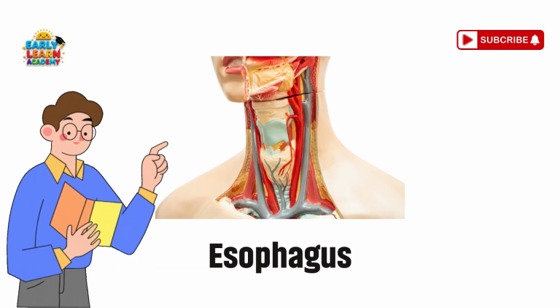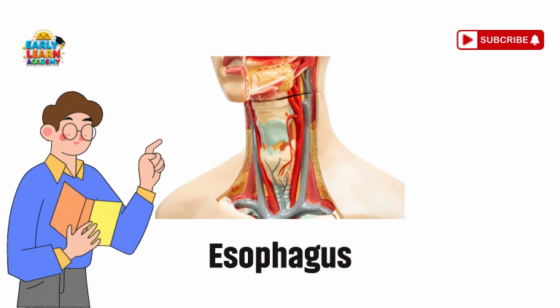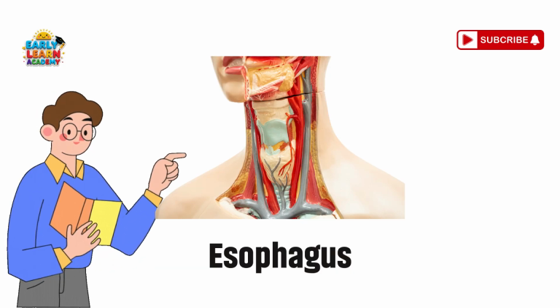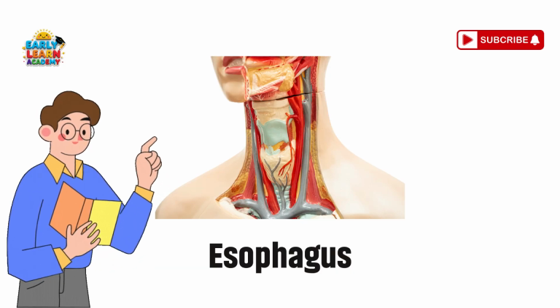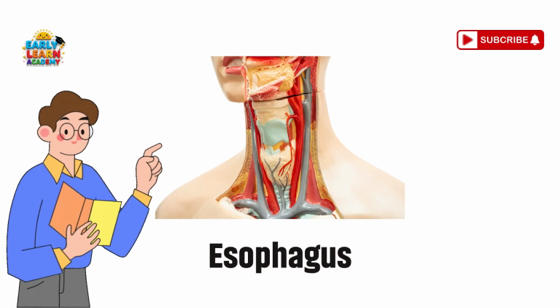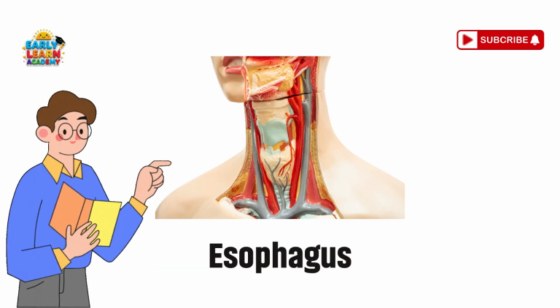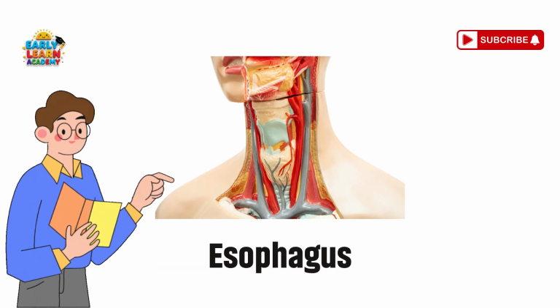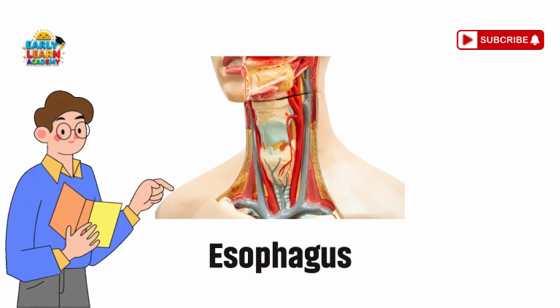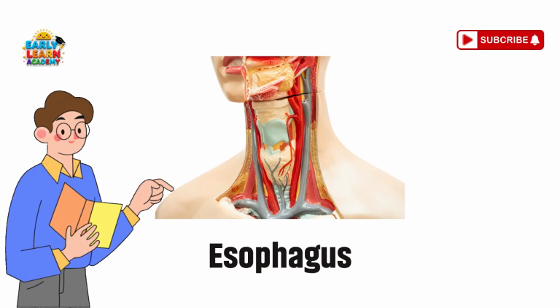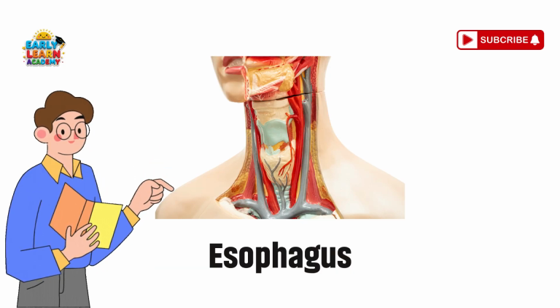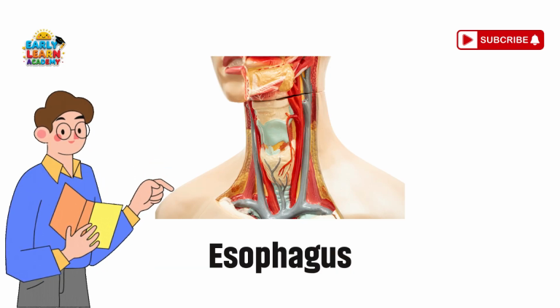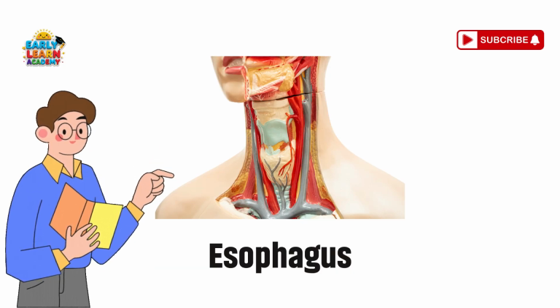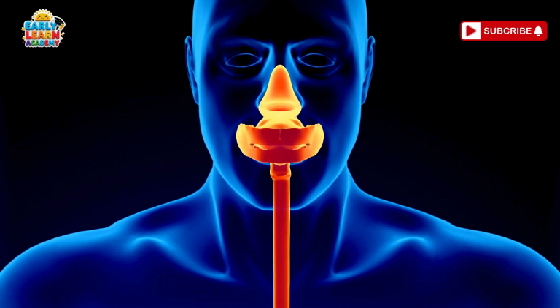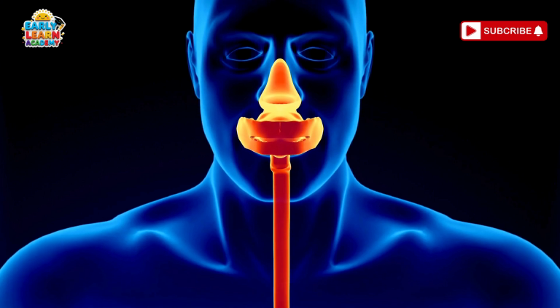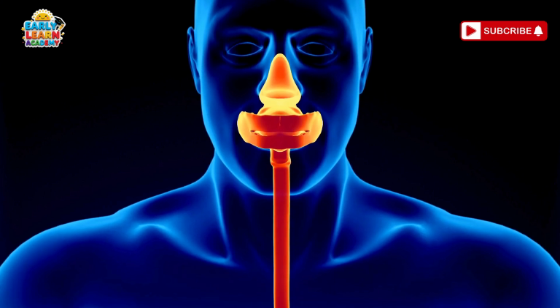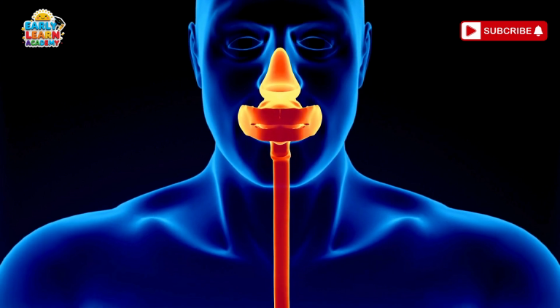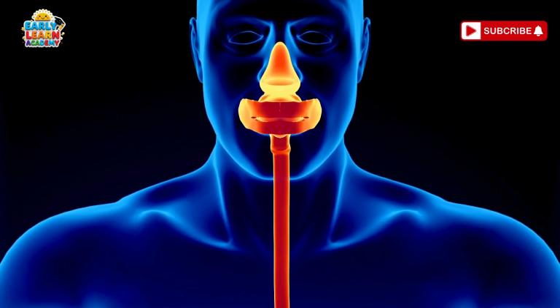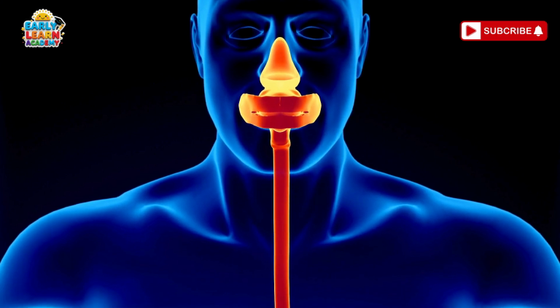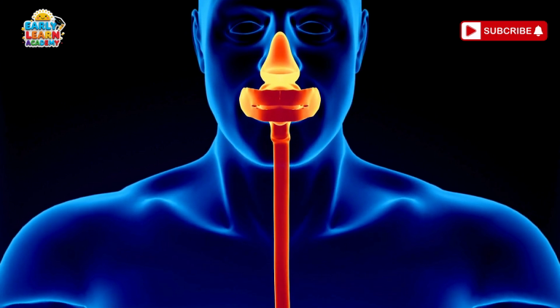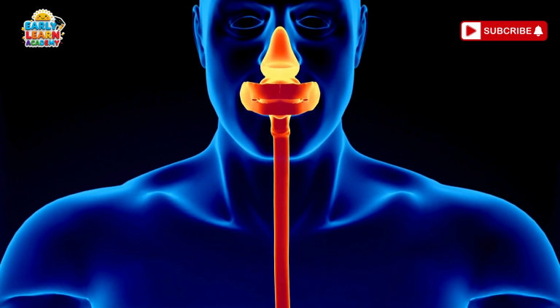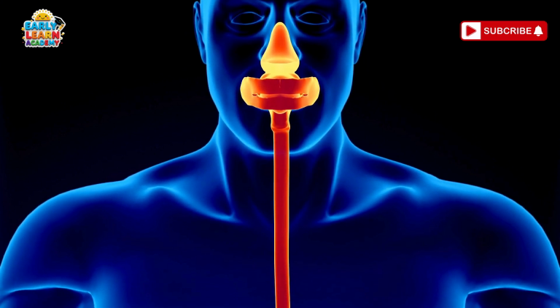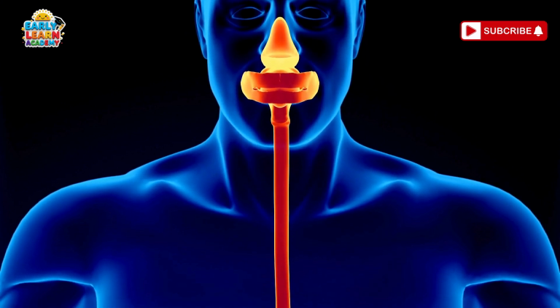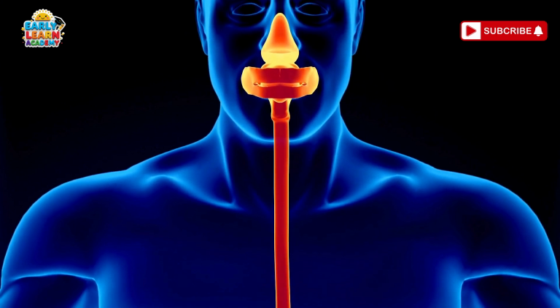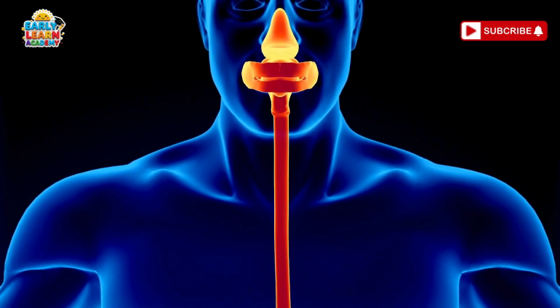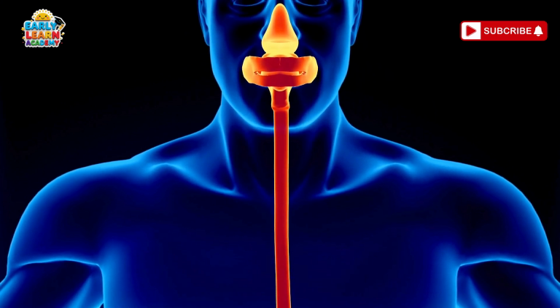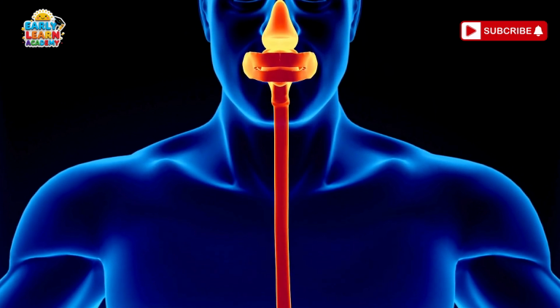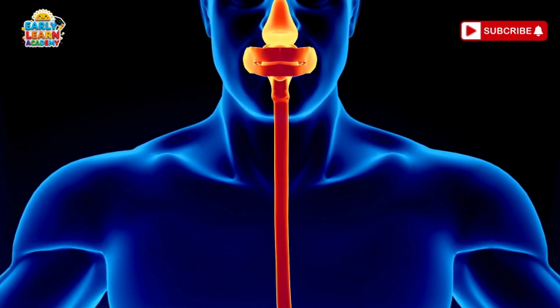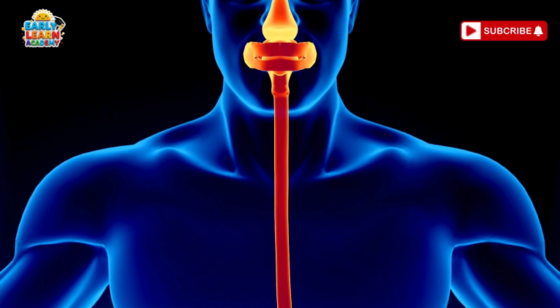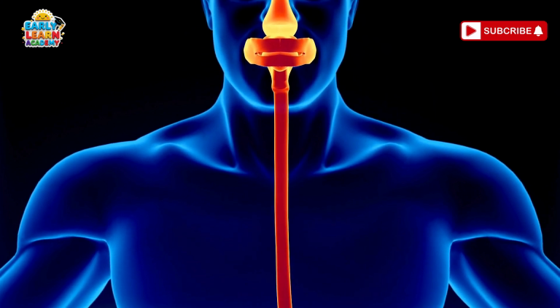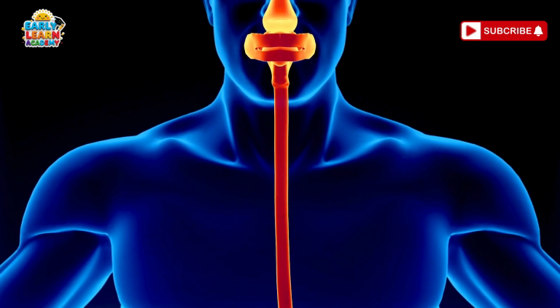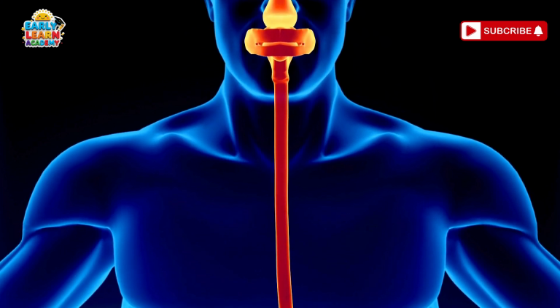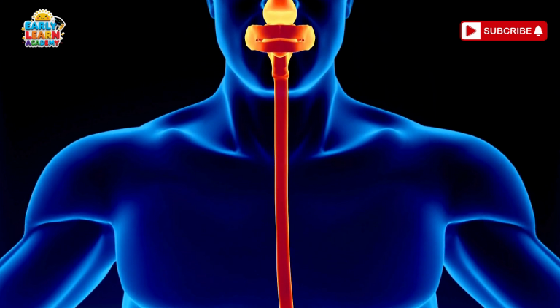Esophagus — the food slide tube. A long tube called the esophagus carries food from your mouth straight to your stomach.